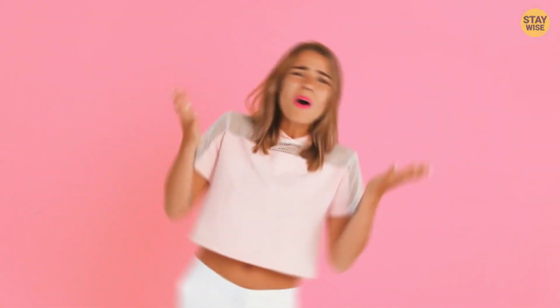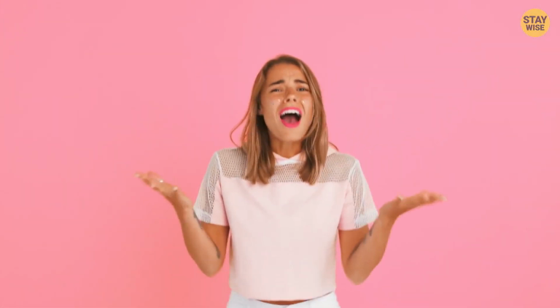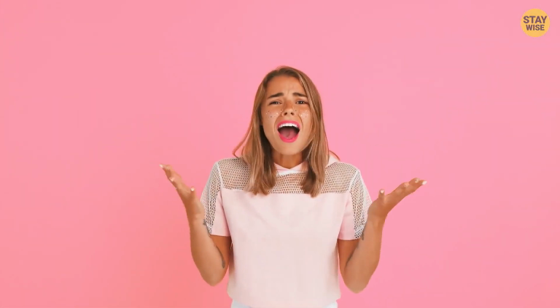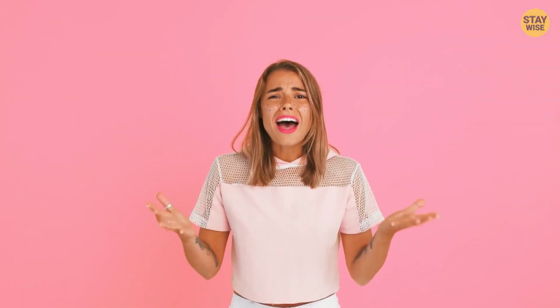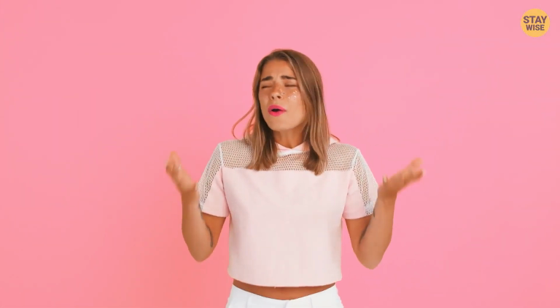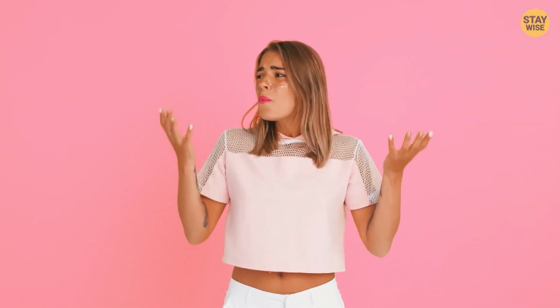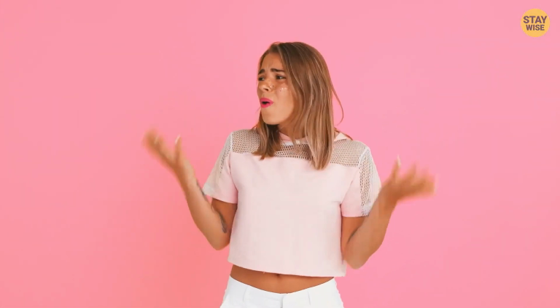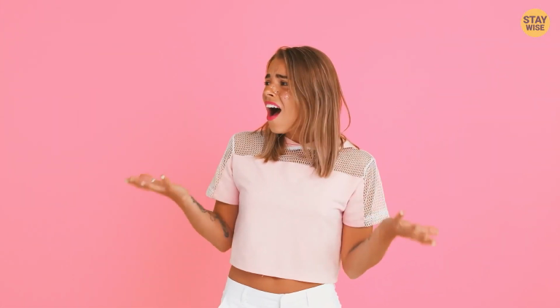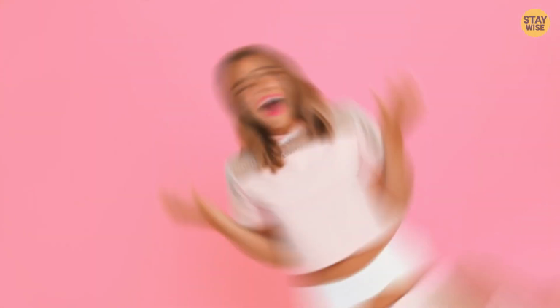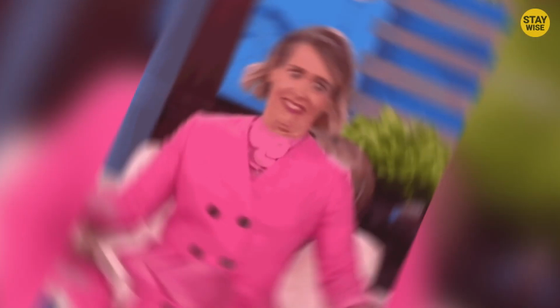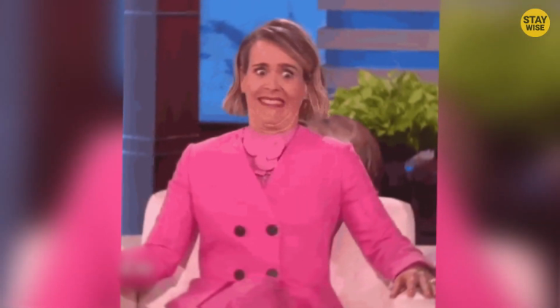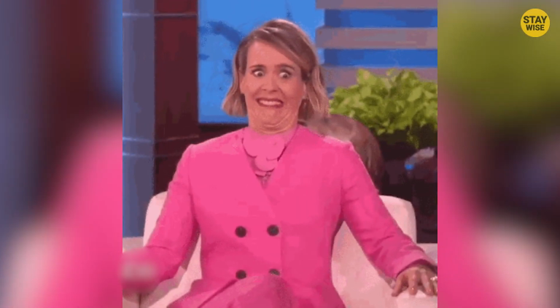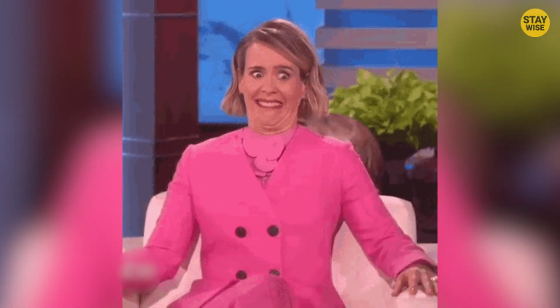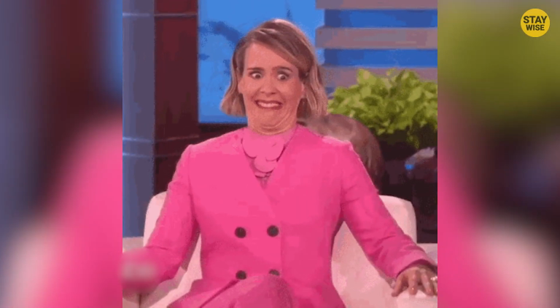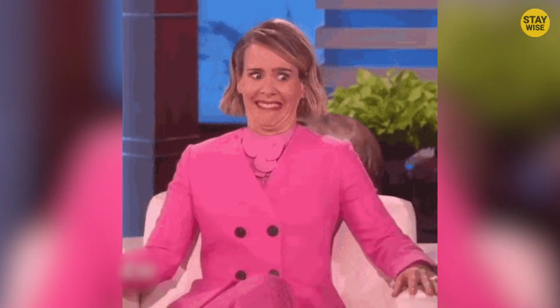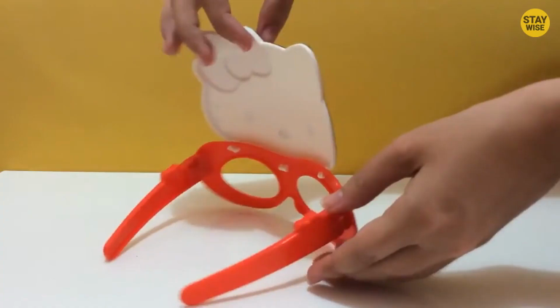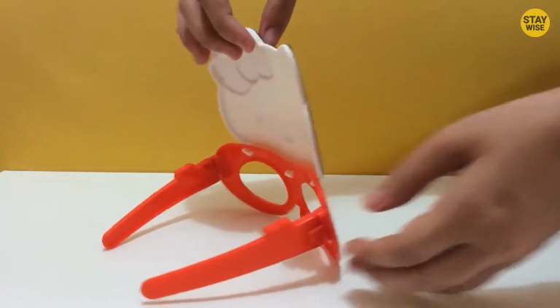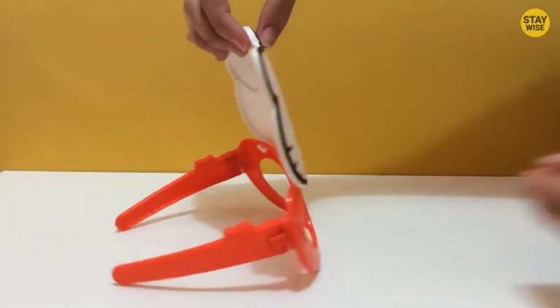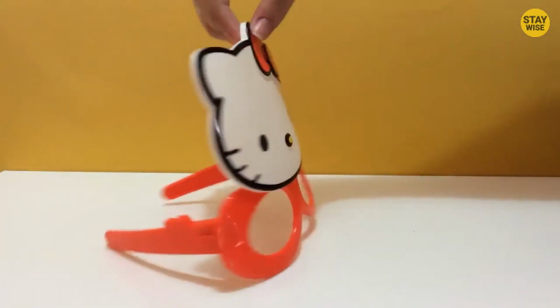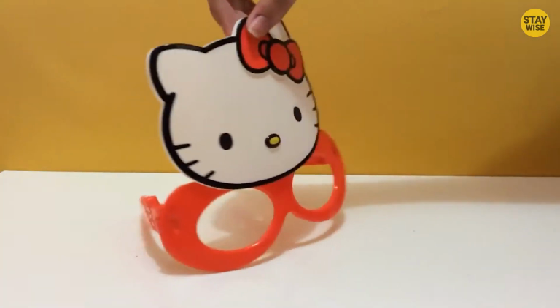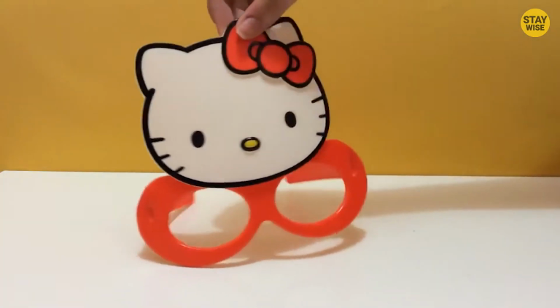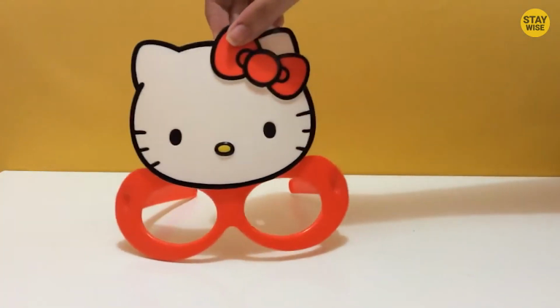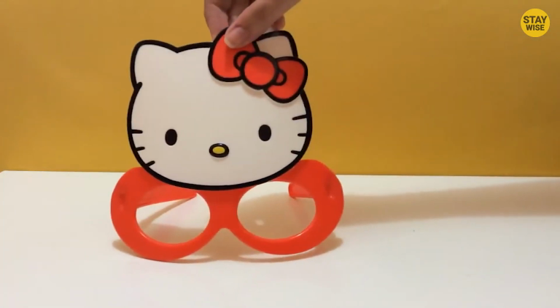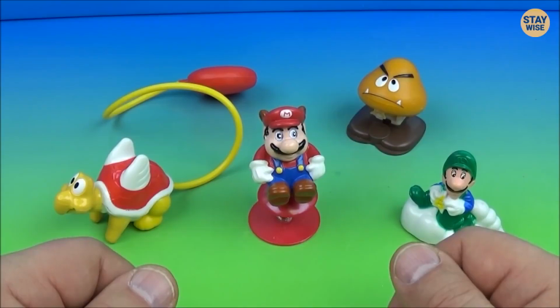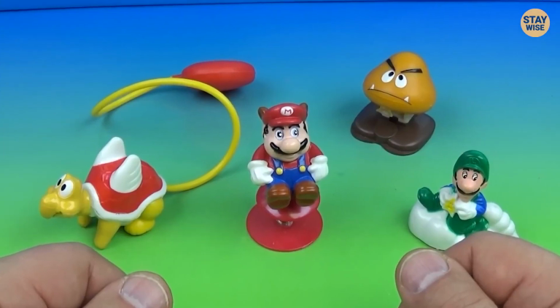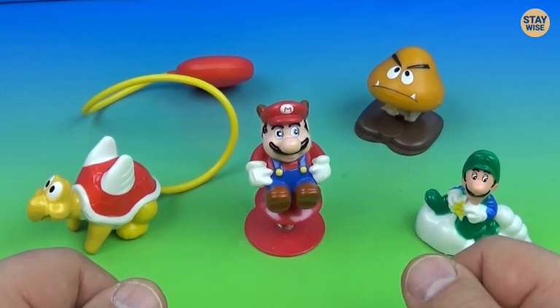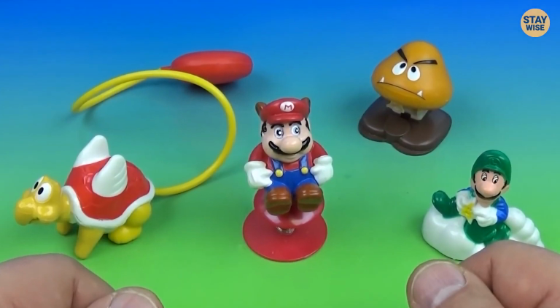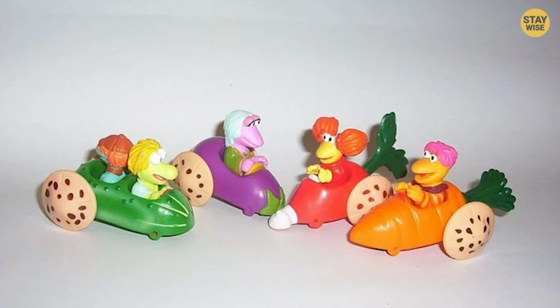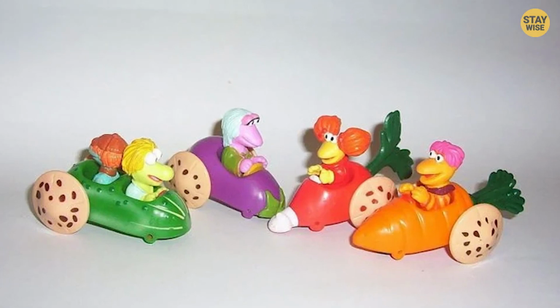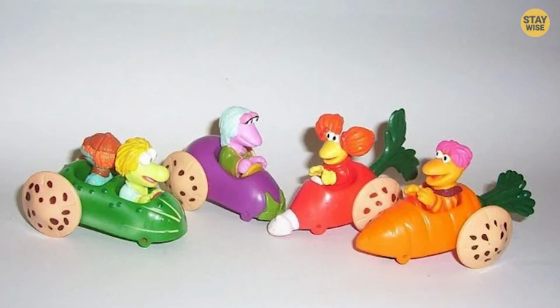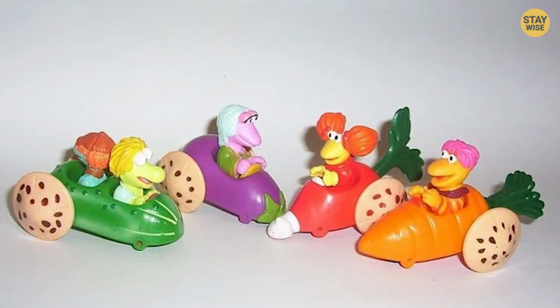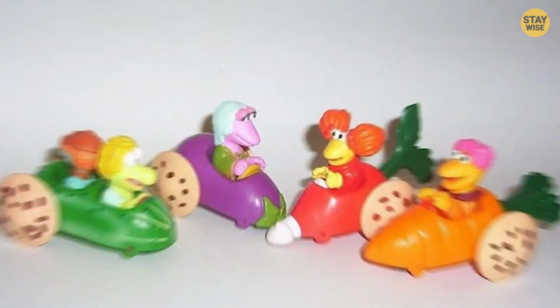Why, McDonald's? Why? If you think these were weird, things are about to get even weirder. Keep watching to see what's next.